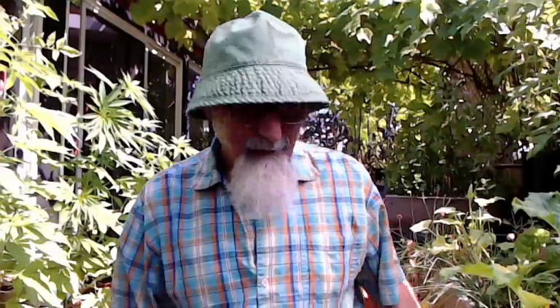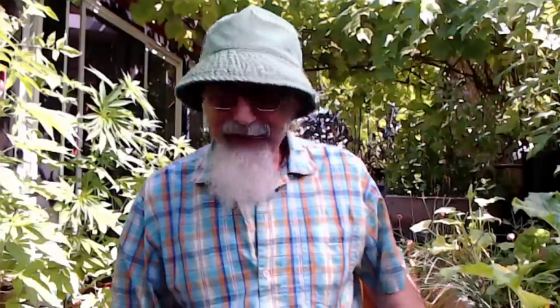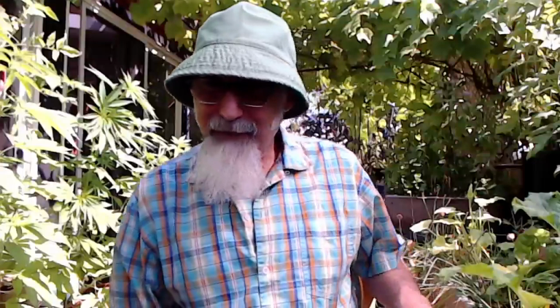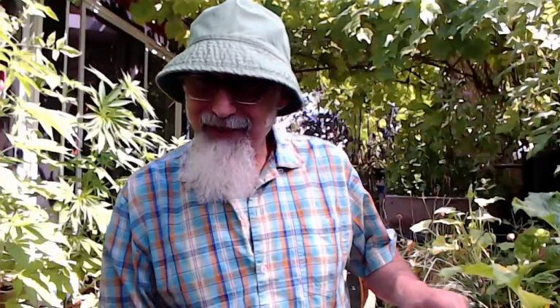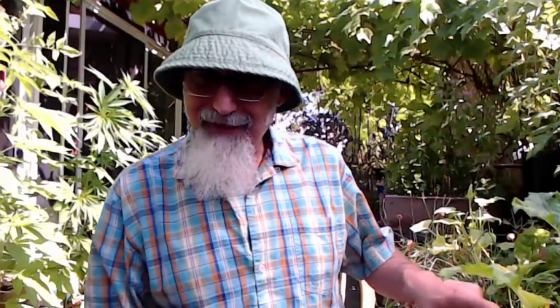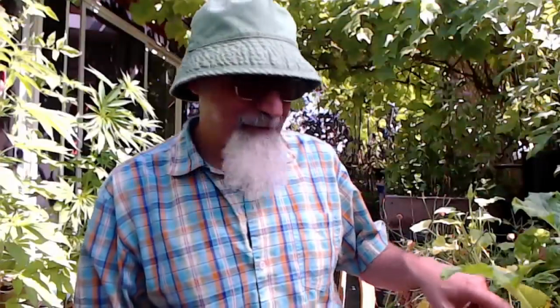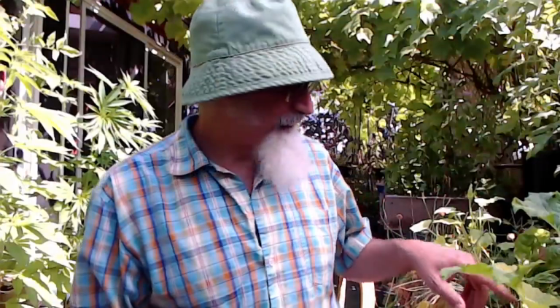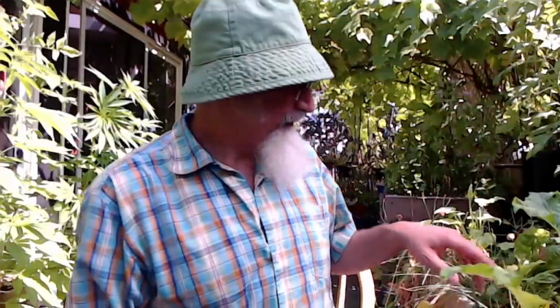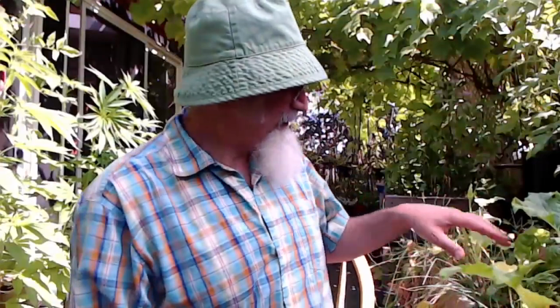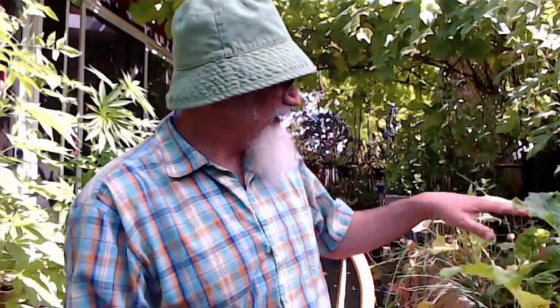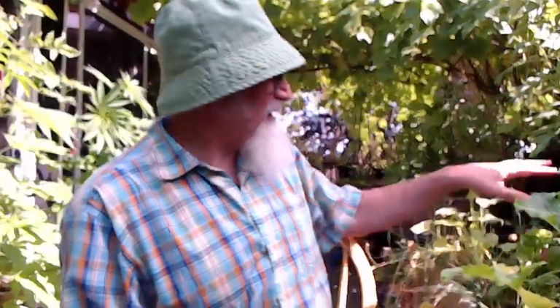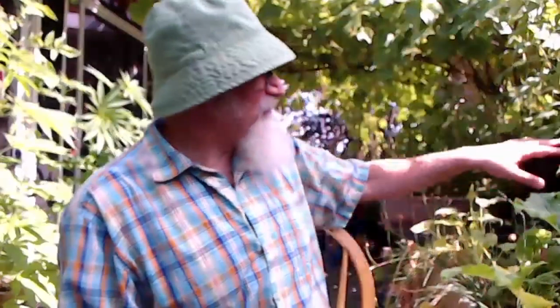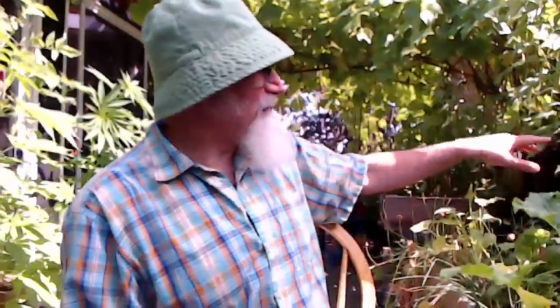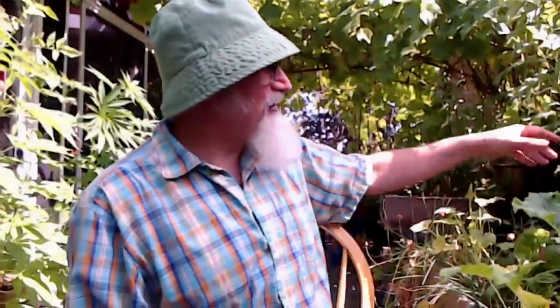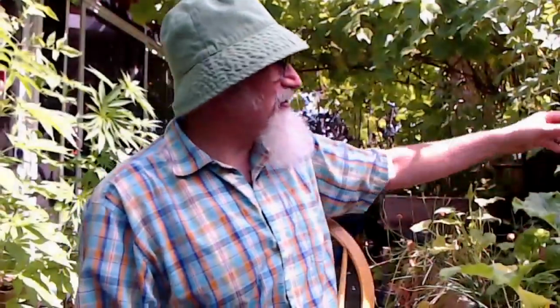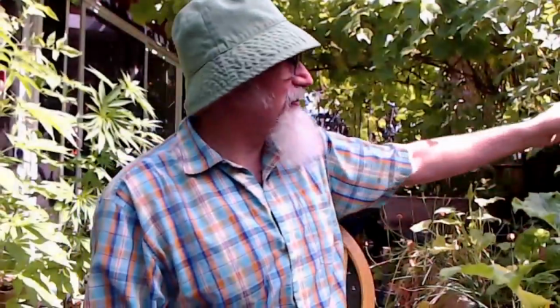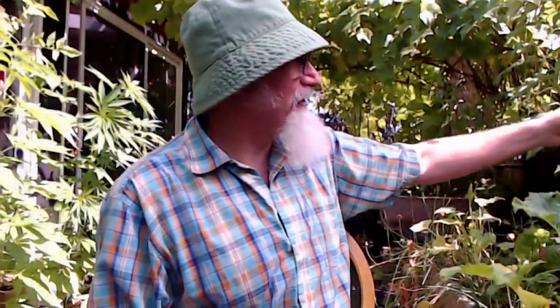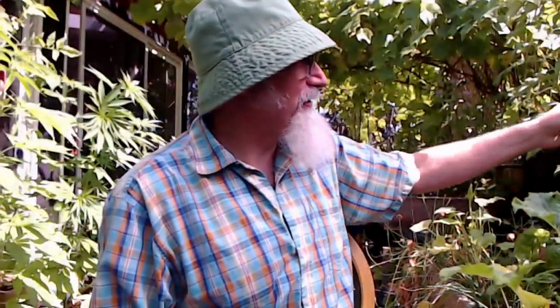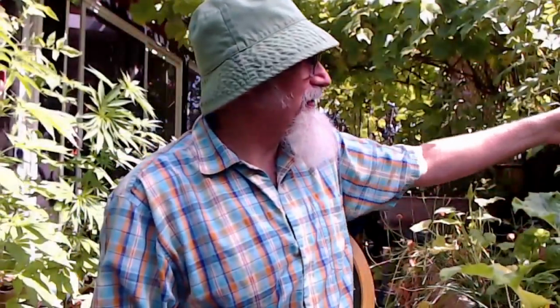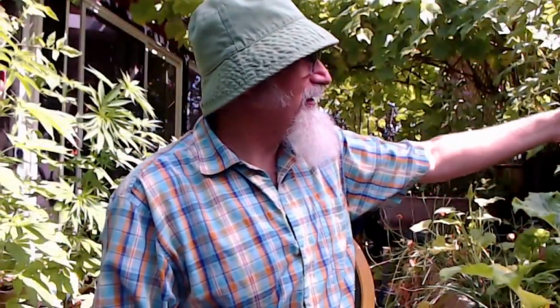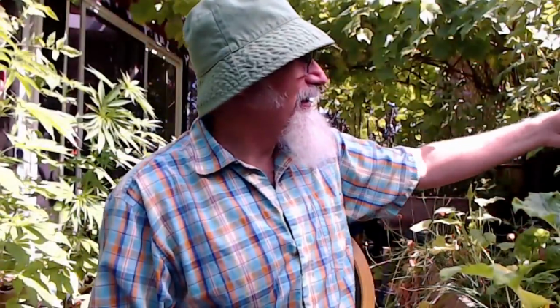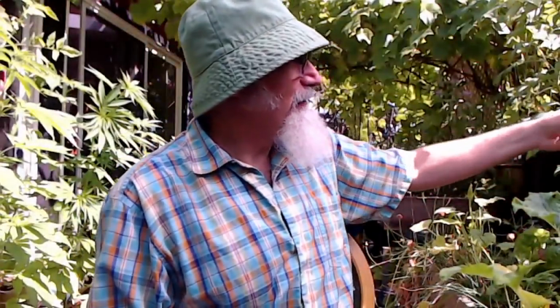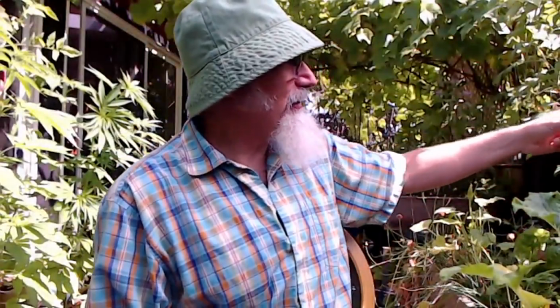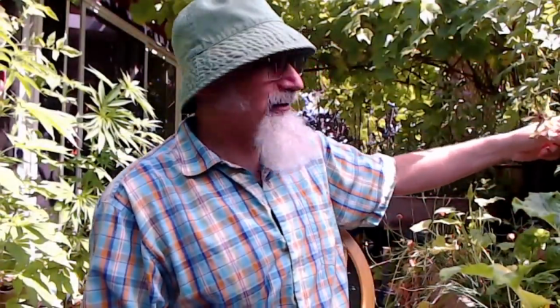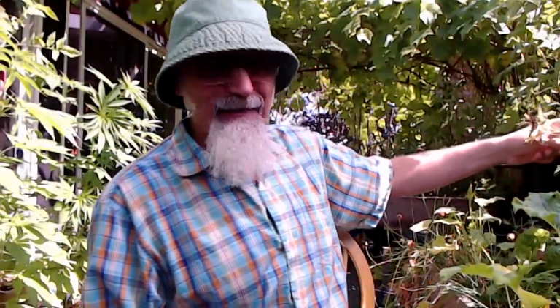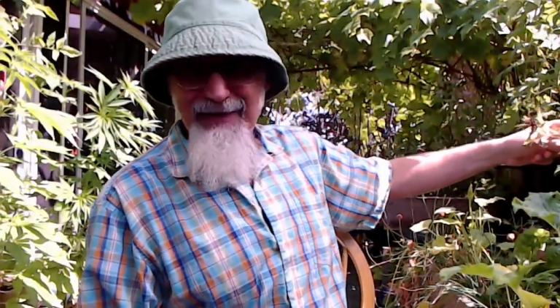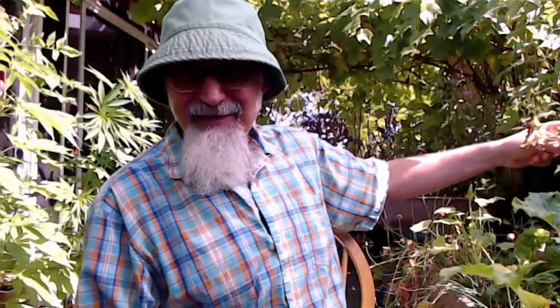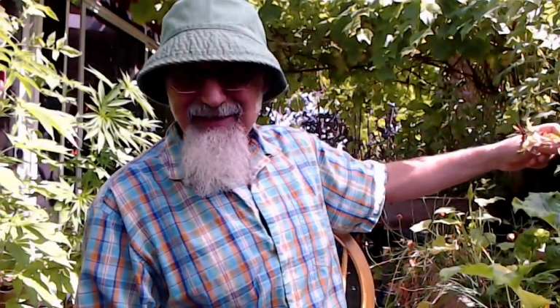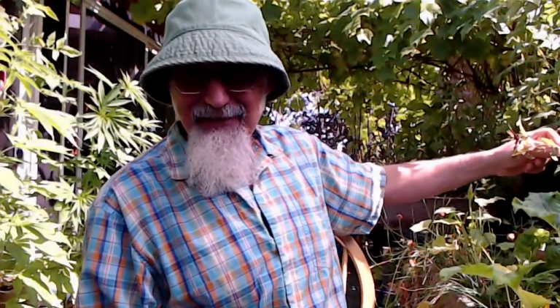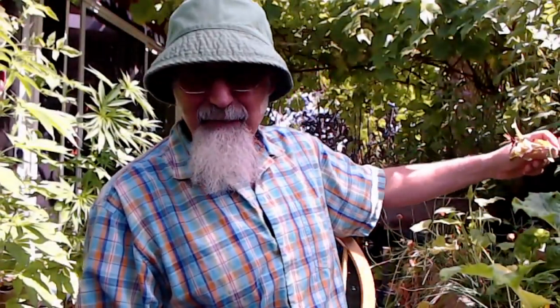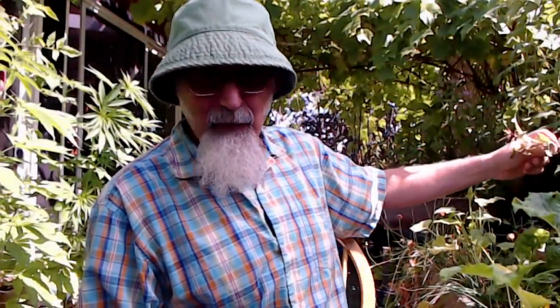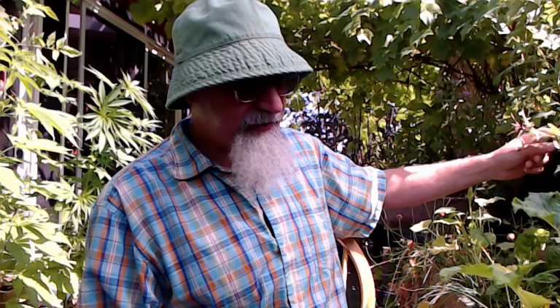By the way, gang, we've got lots of veggies growing here, right? We've got the lettuces that have bolted.